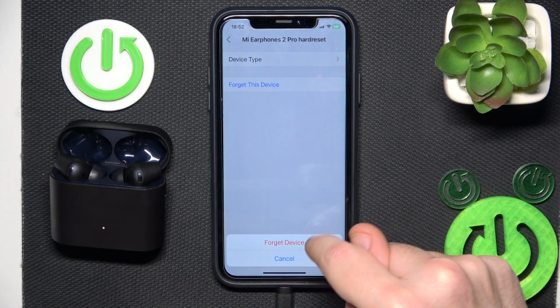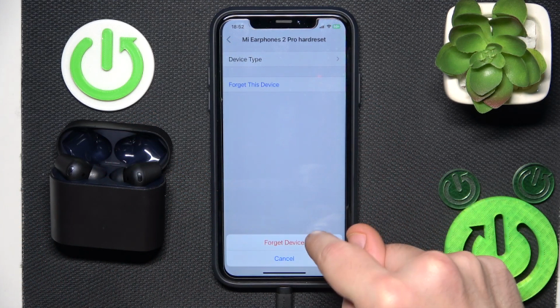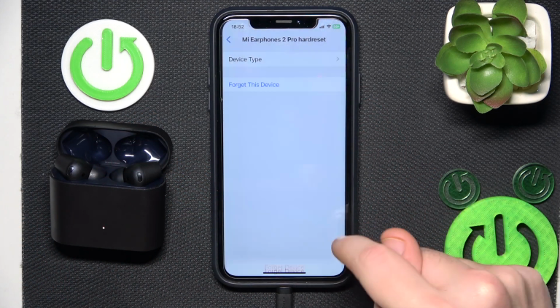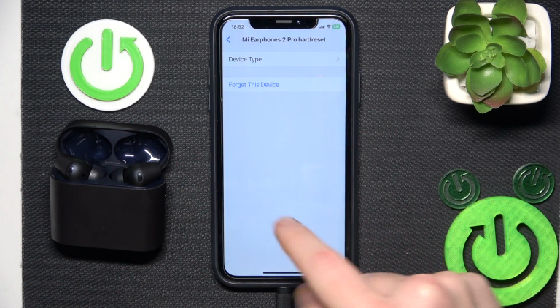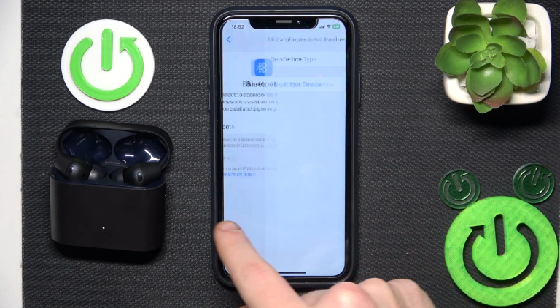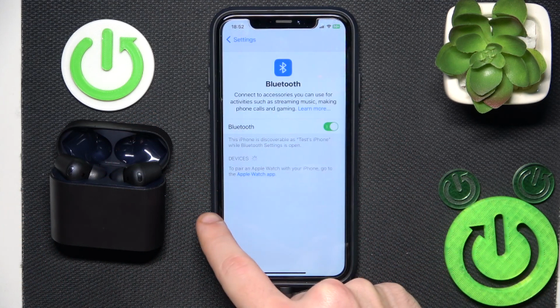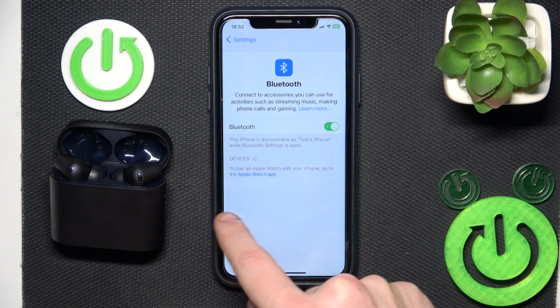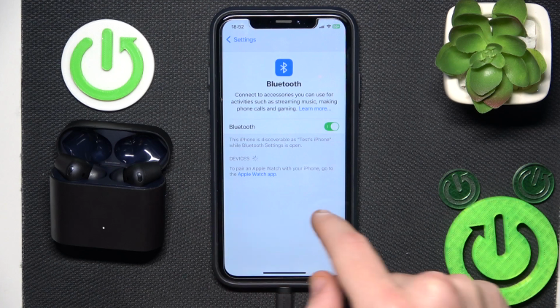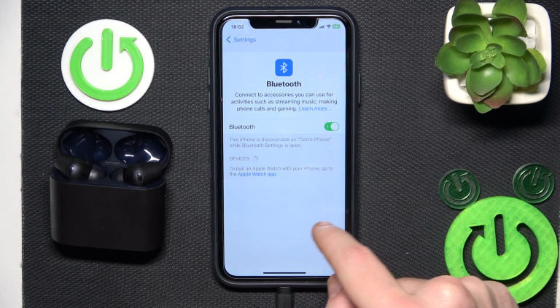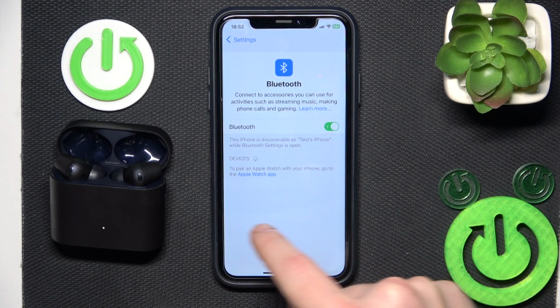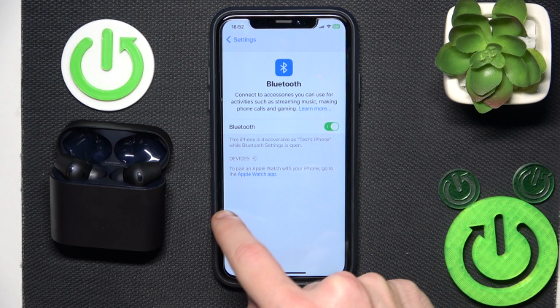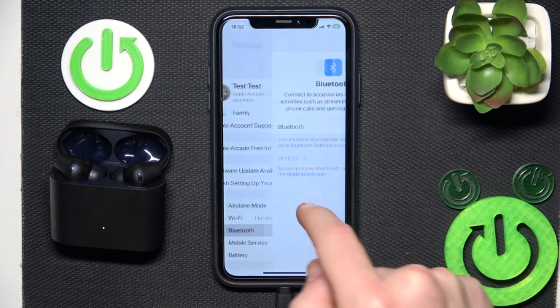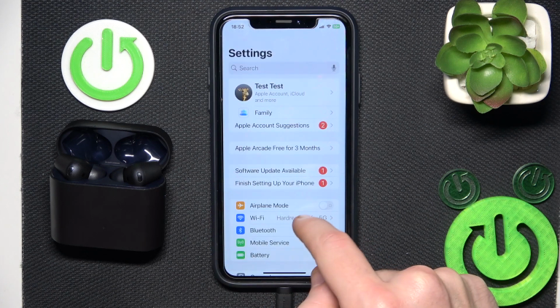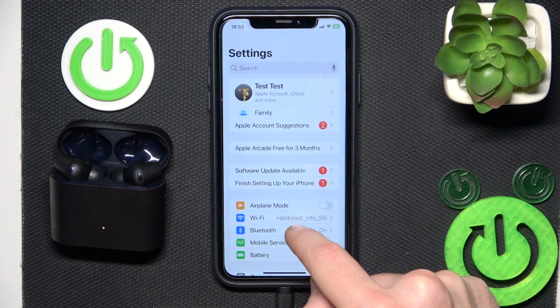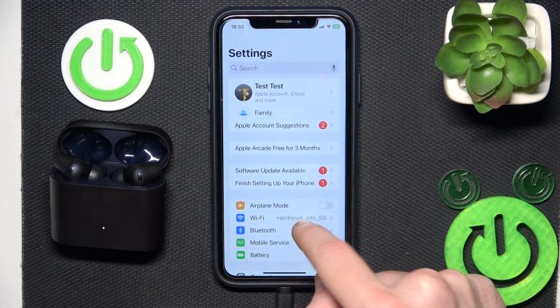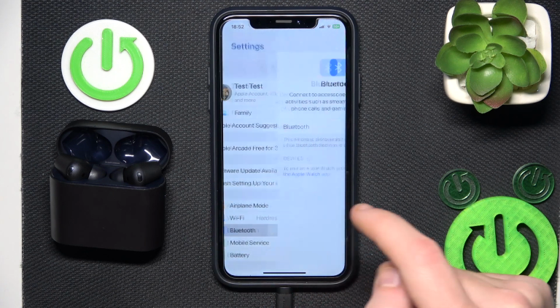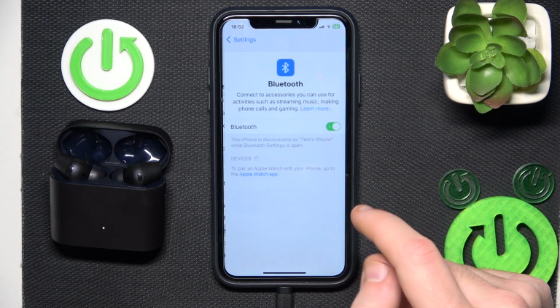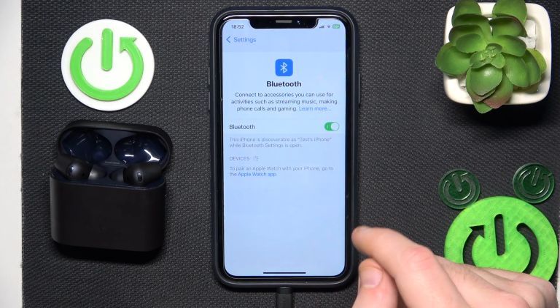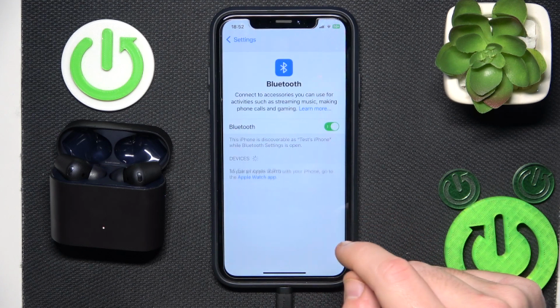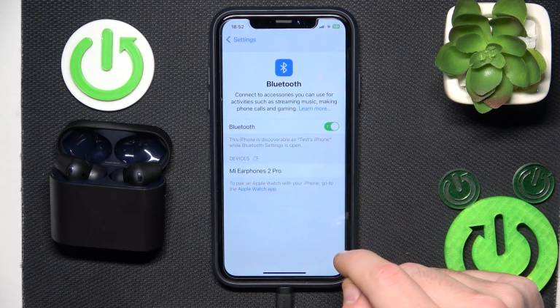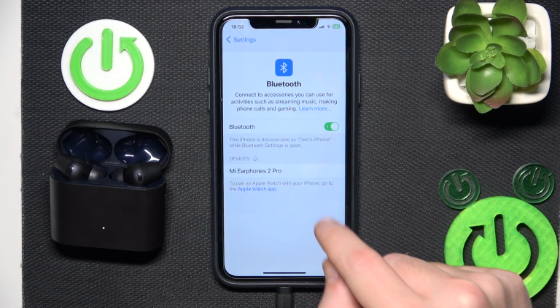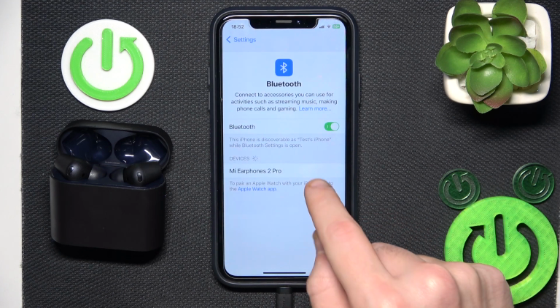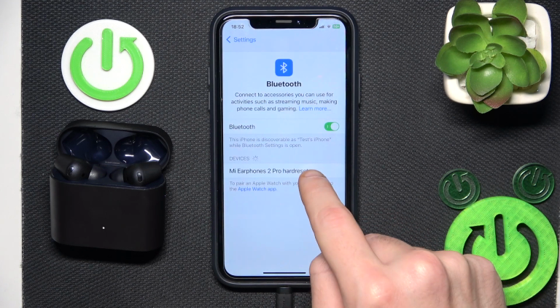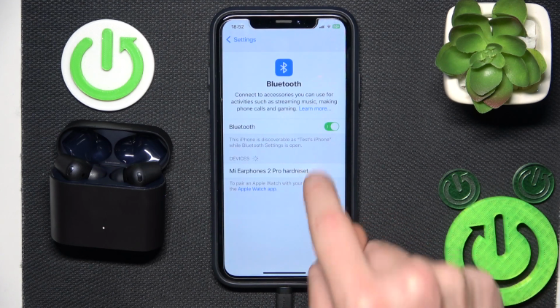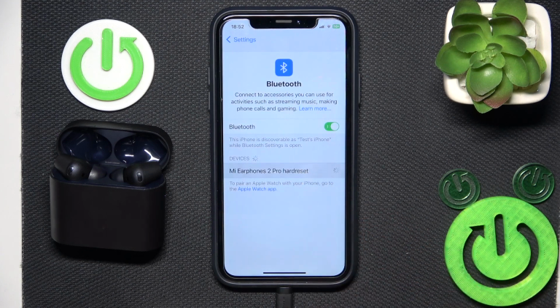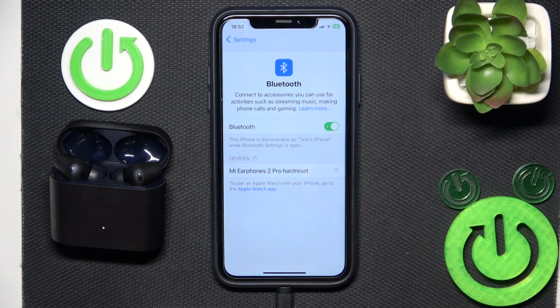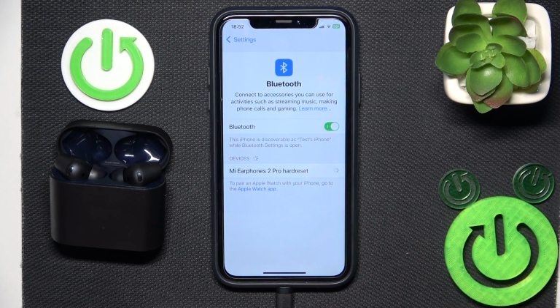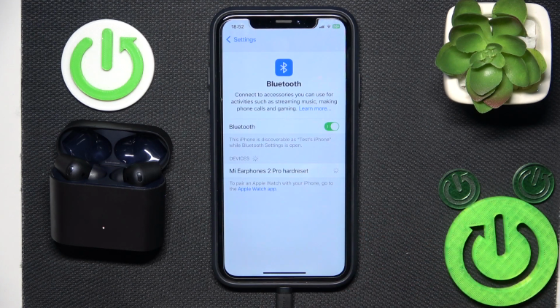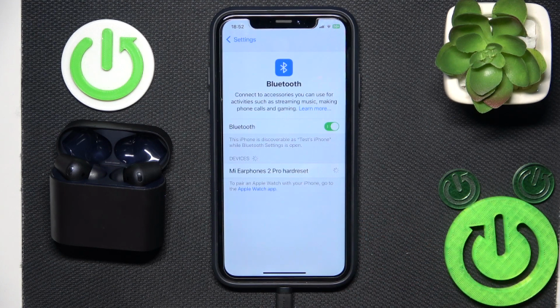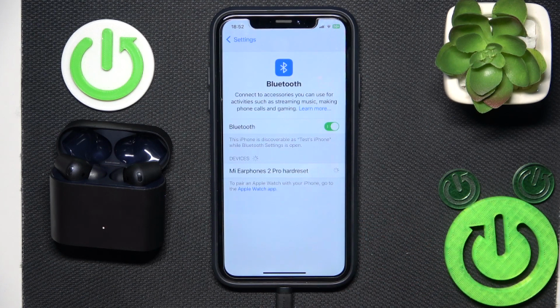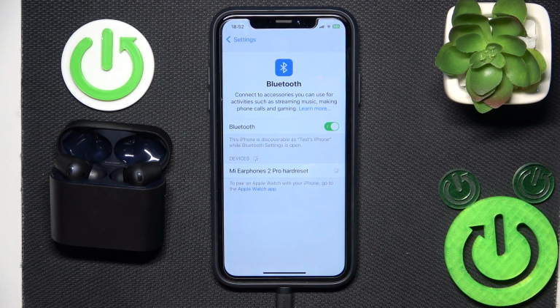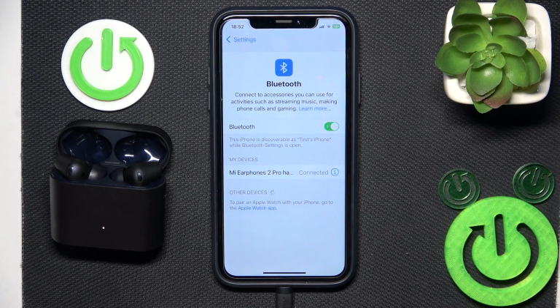Then click the information icon, or settings icon if you have Android, forget the device. Also if you have Android, don't forget to click pair new device and after that click on your headphones in the device list.